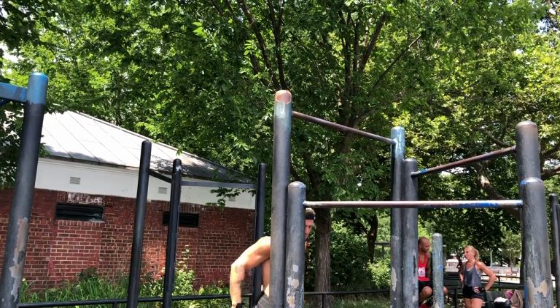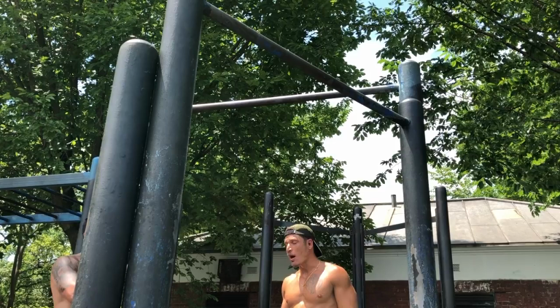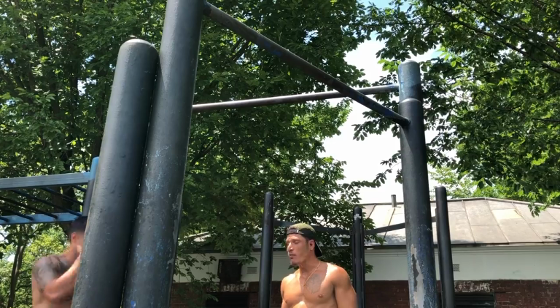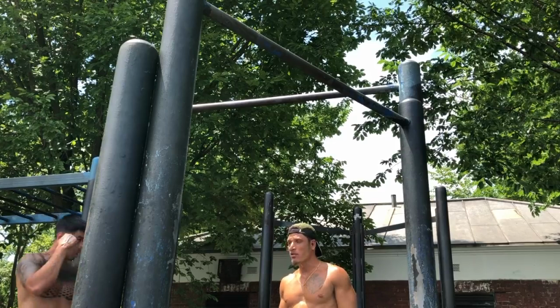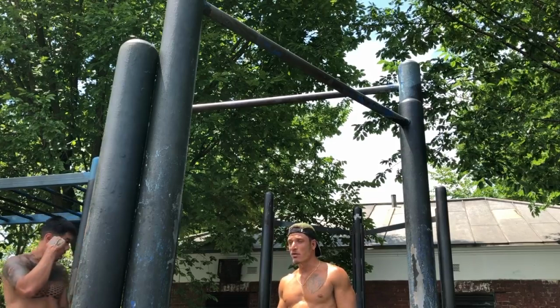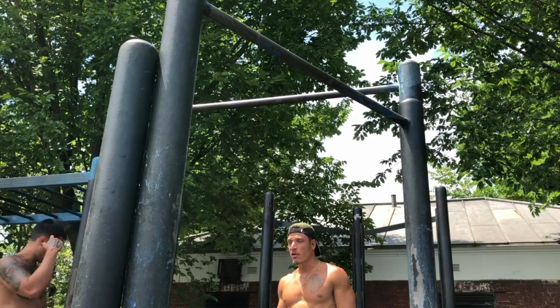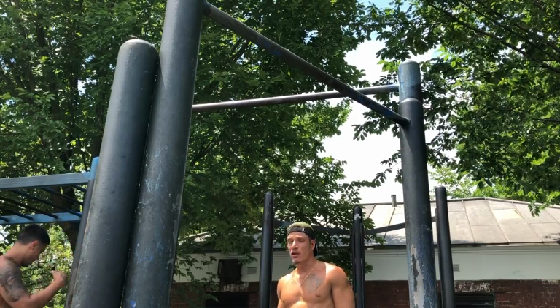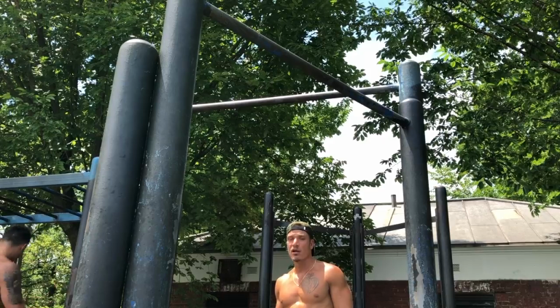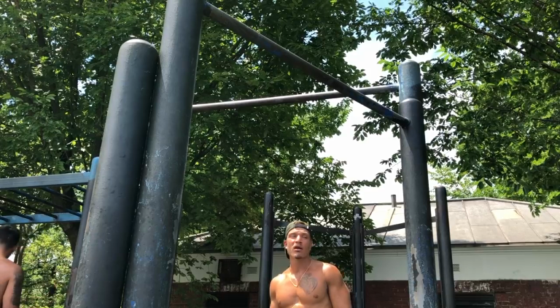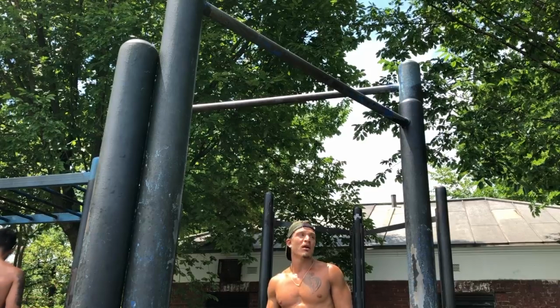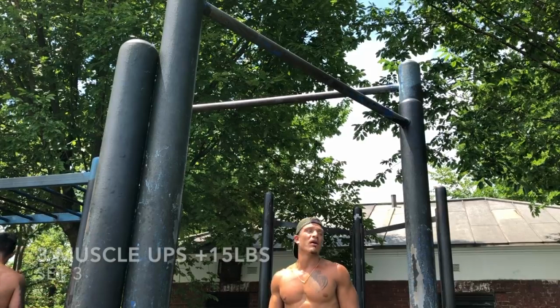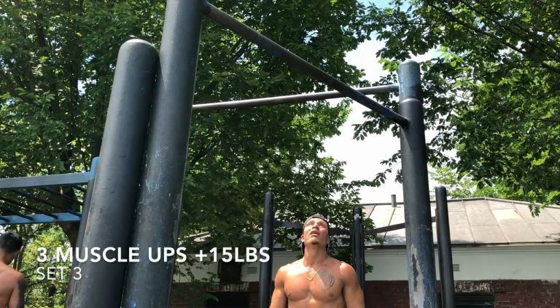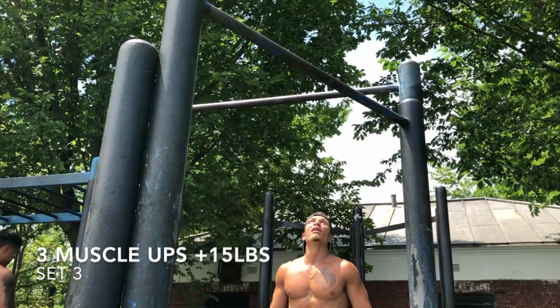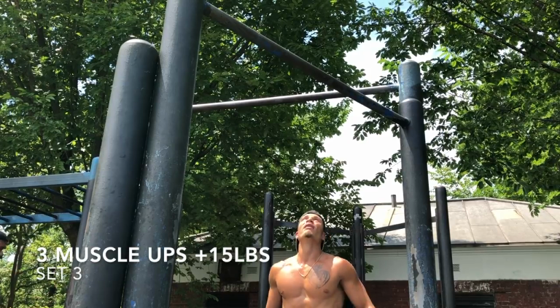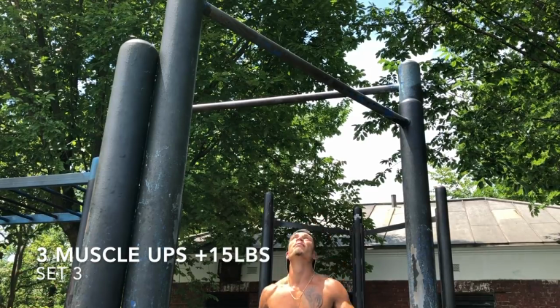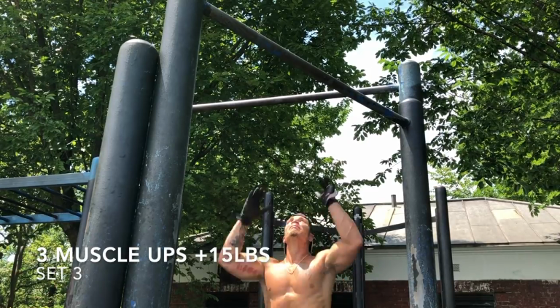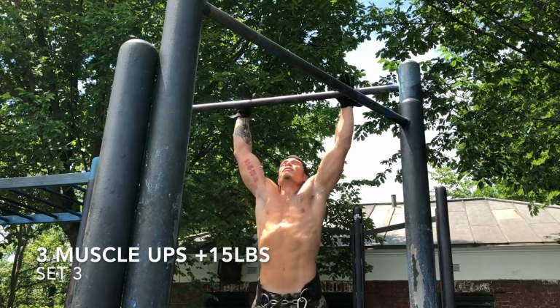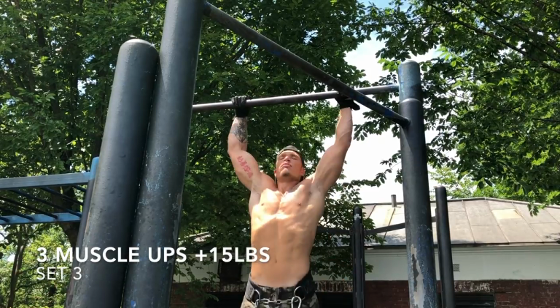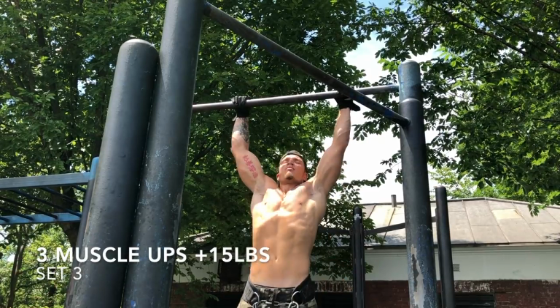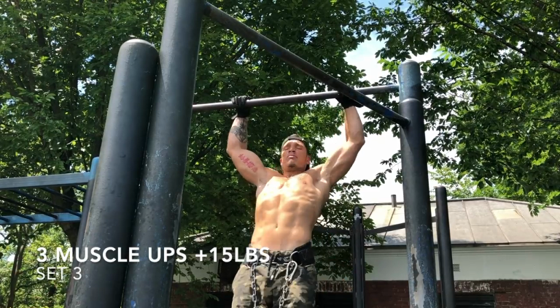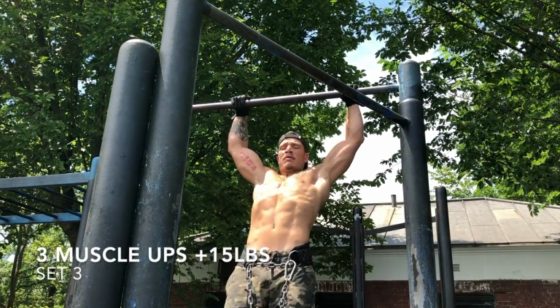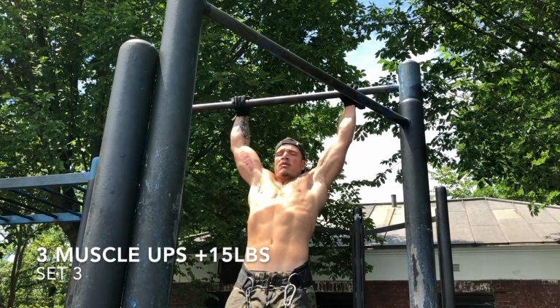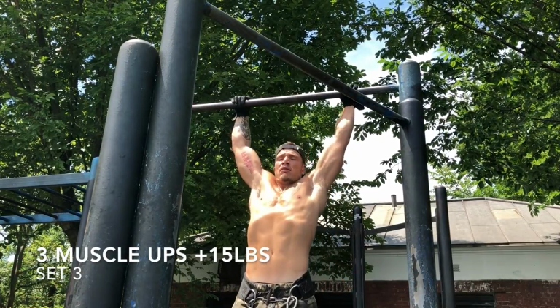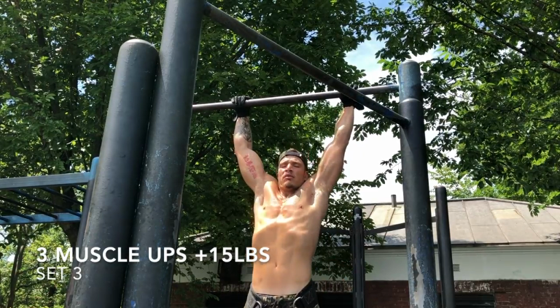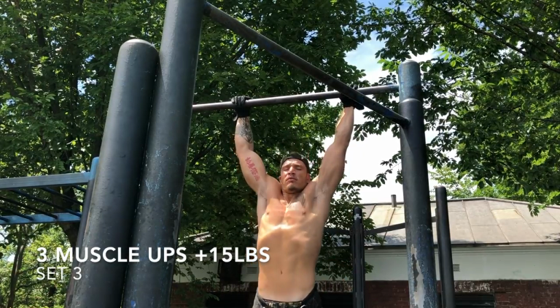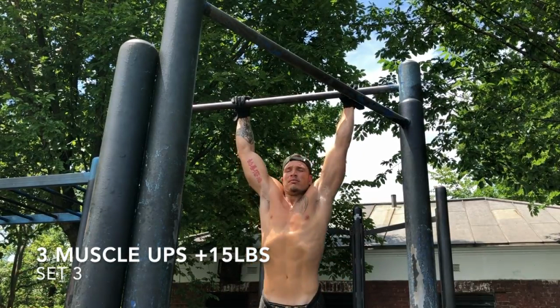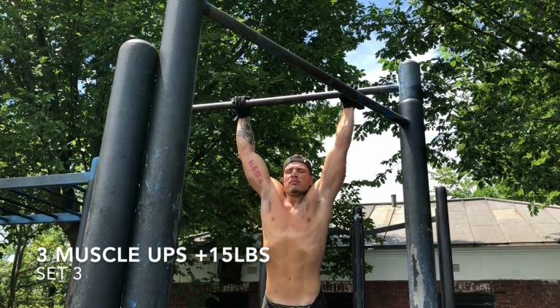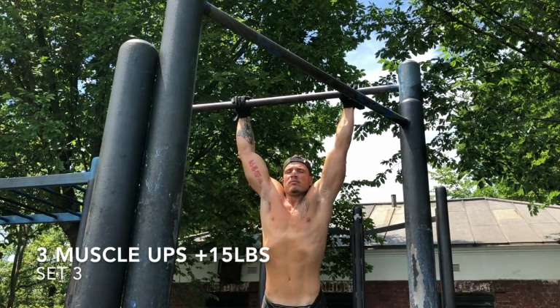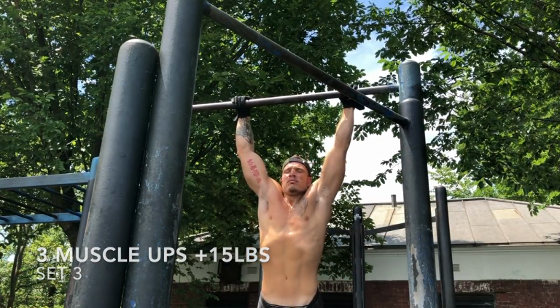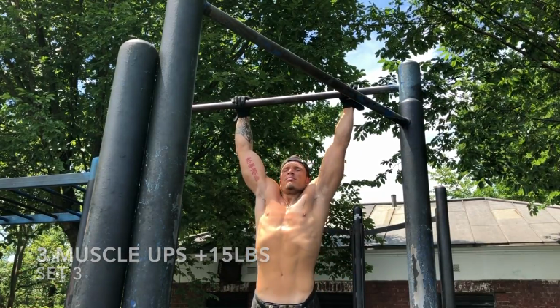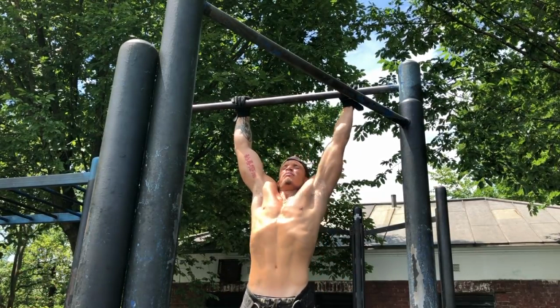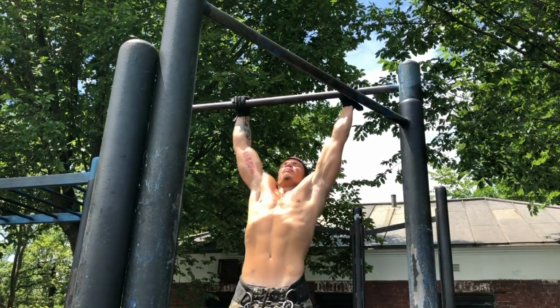Let's go. Fifteen pounds on — set three, three muscle-ups. Easy money.